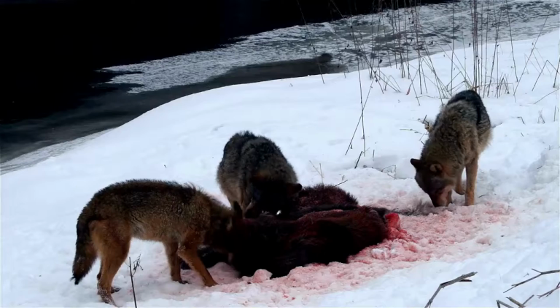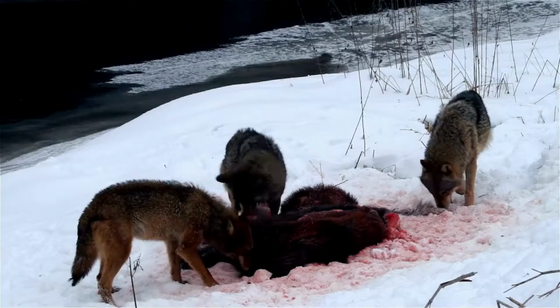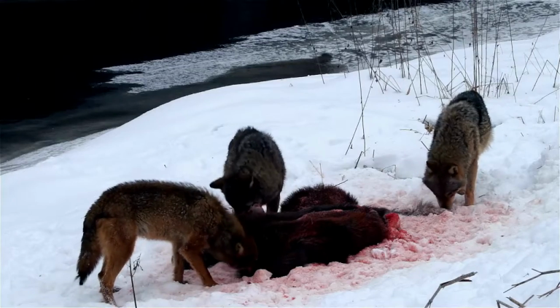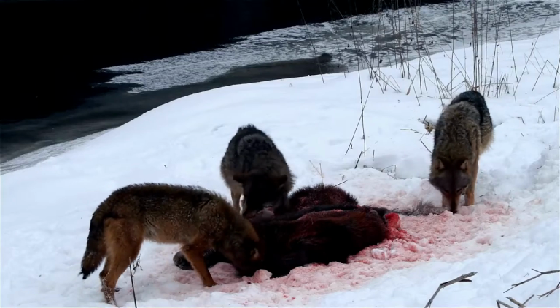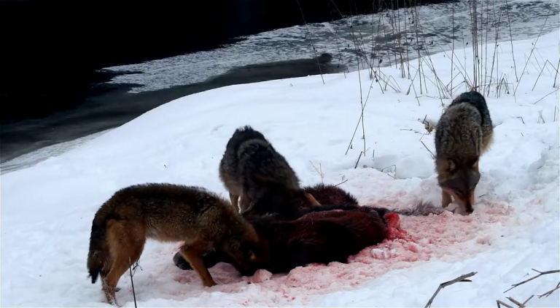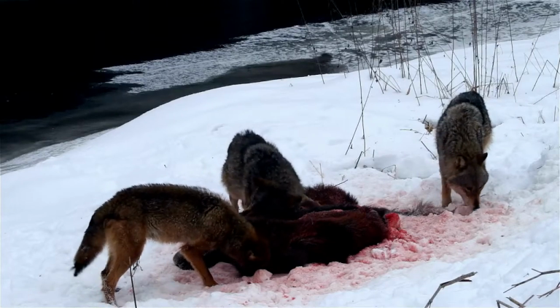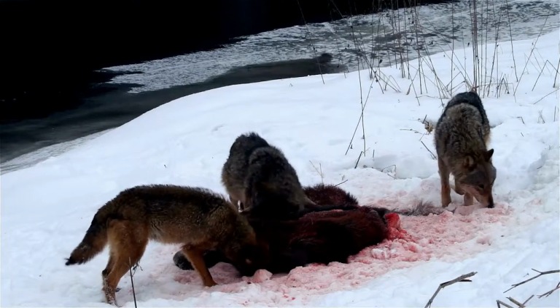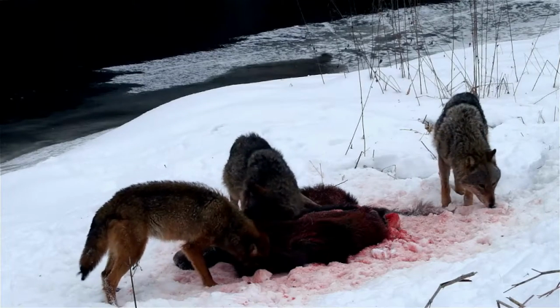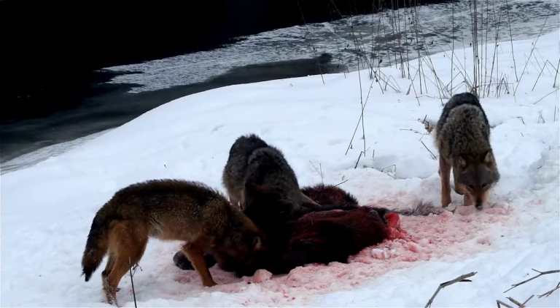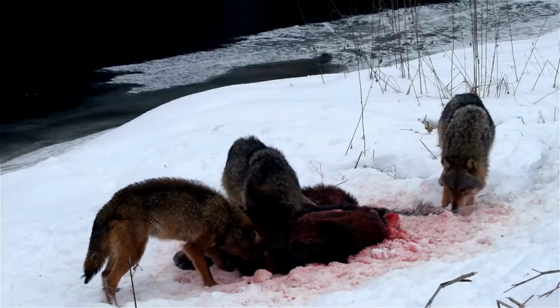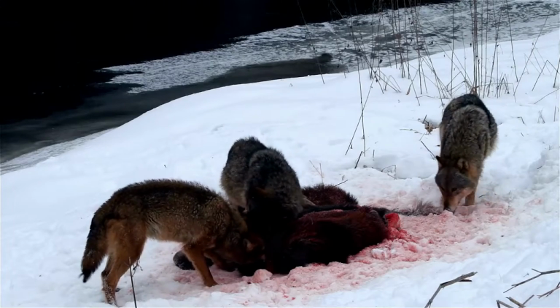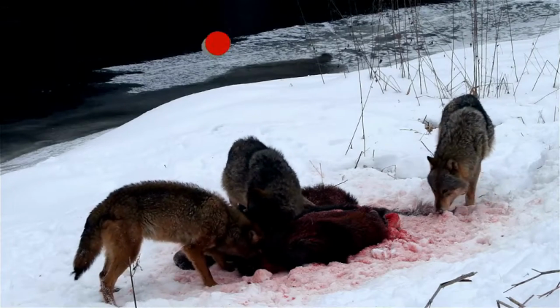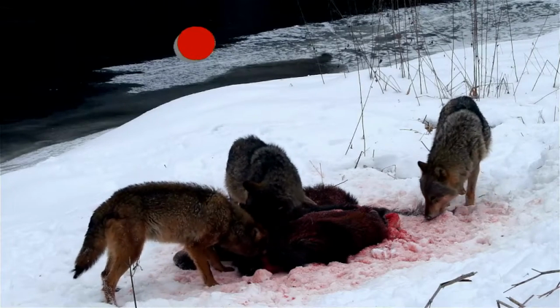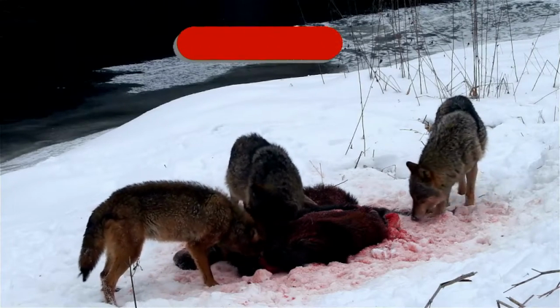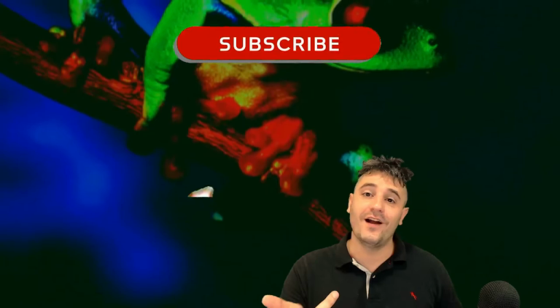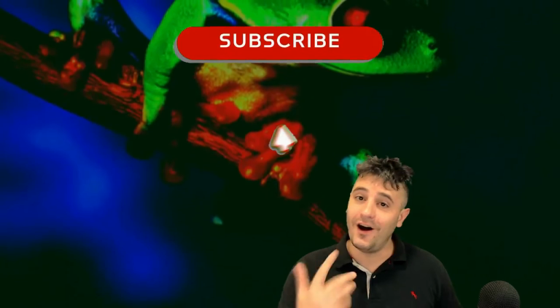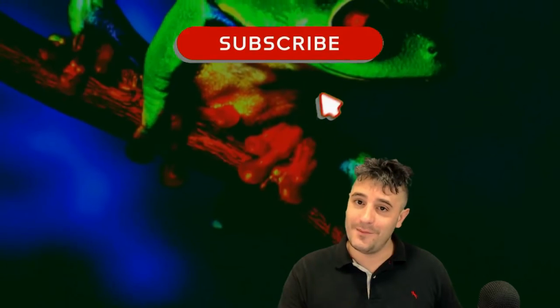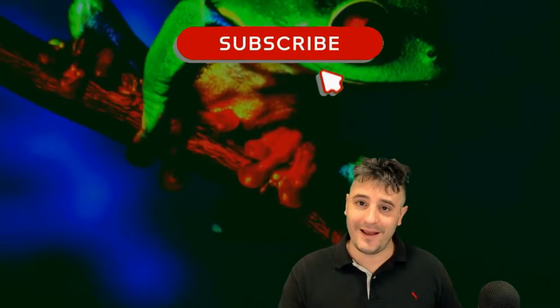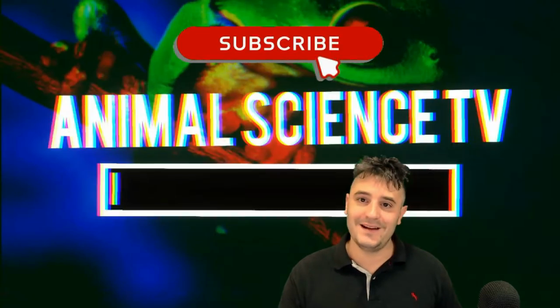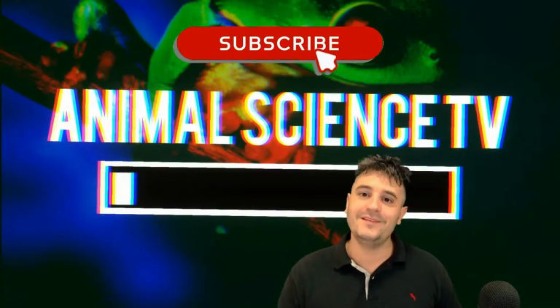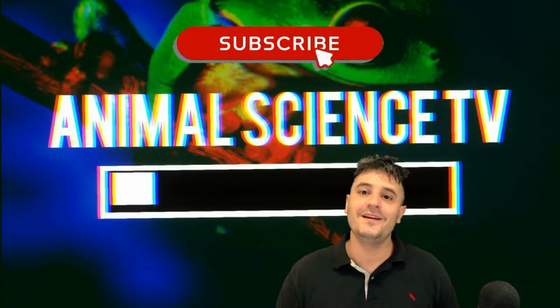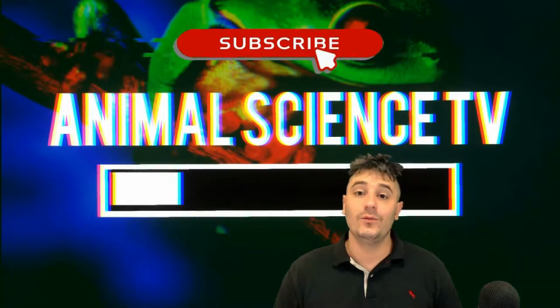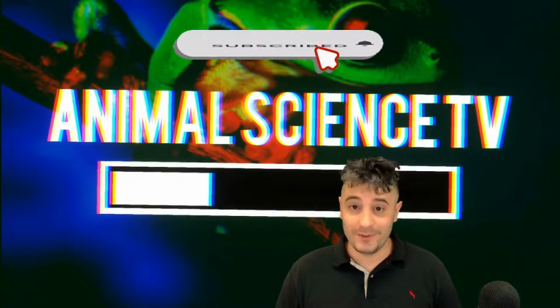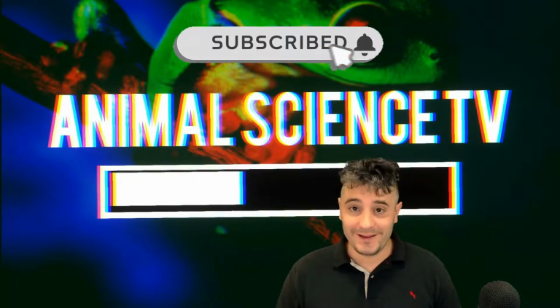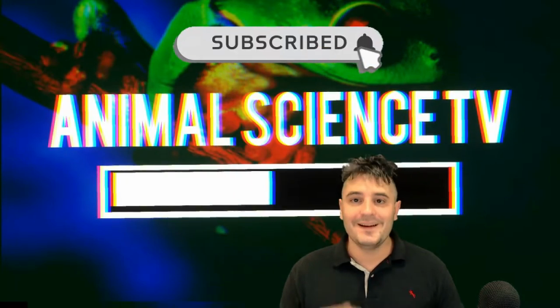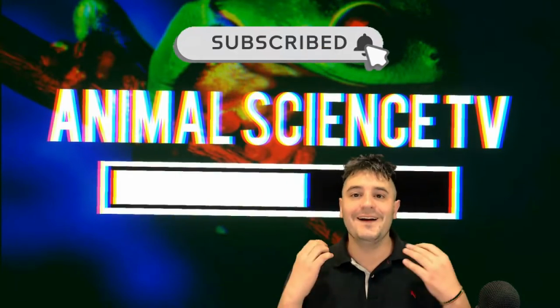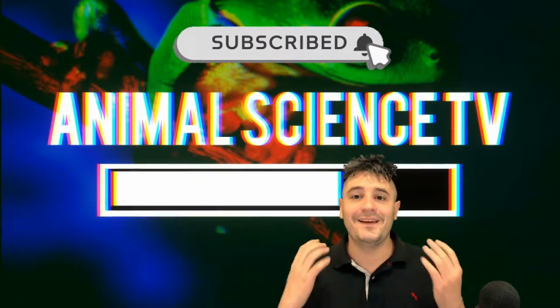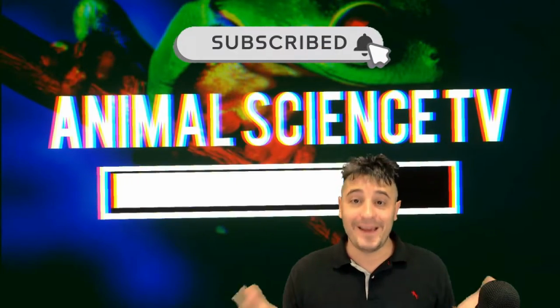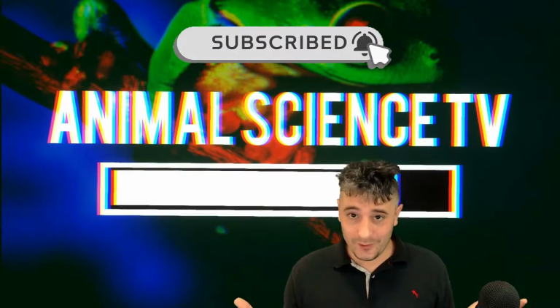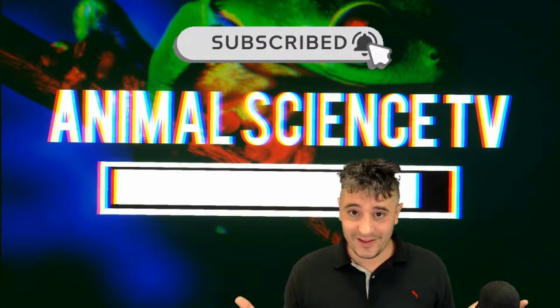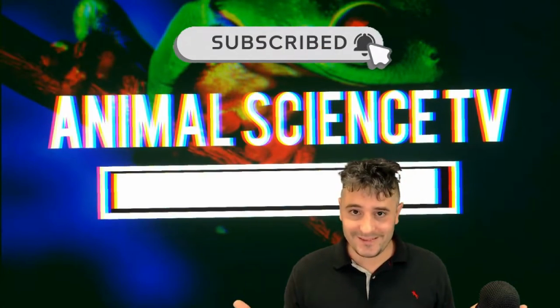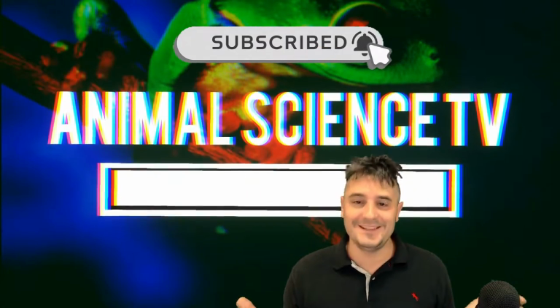My name is Chris, and you can learn all about animals with me on Animal Science TV.